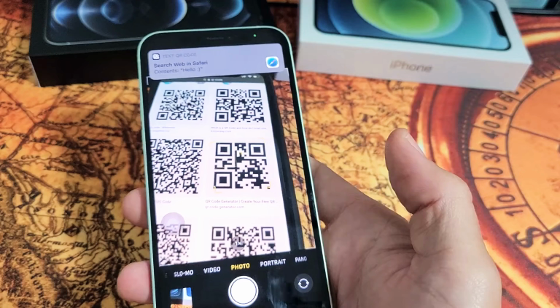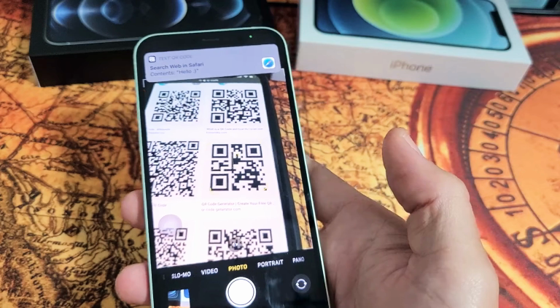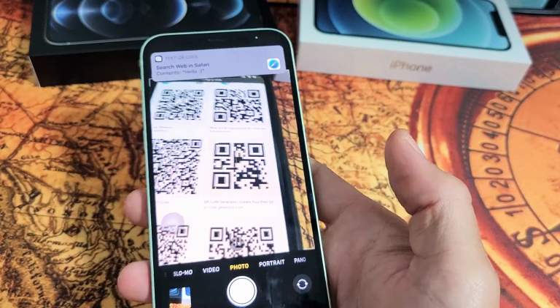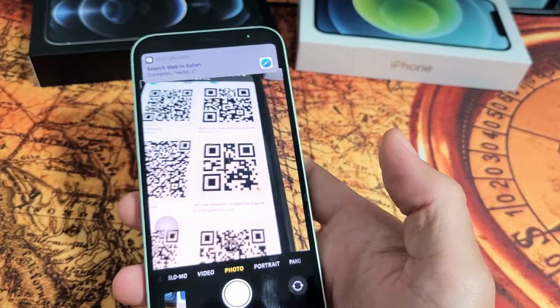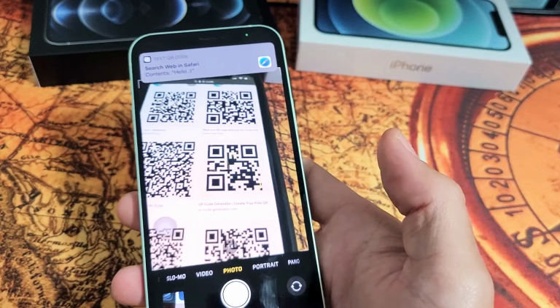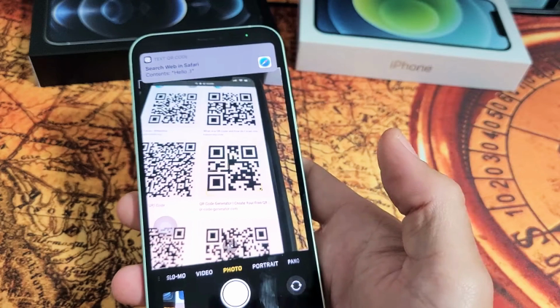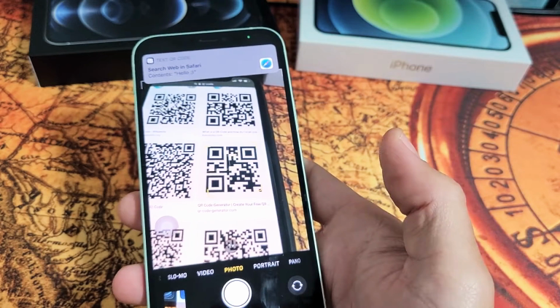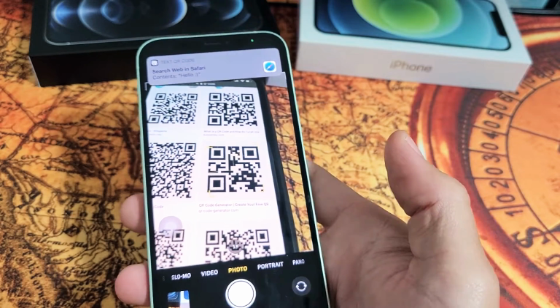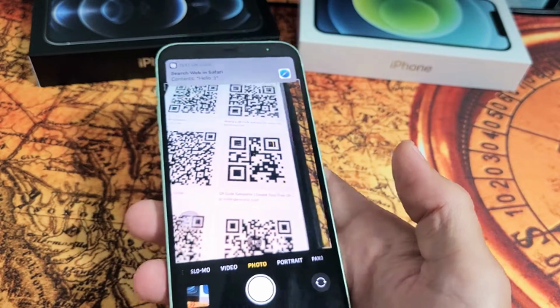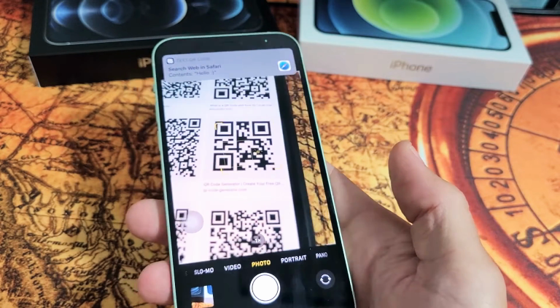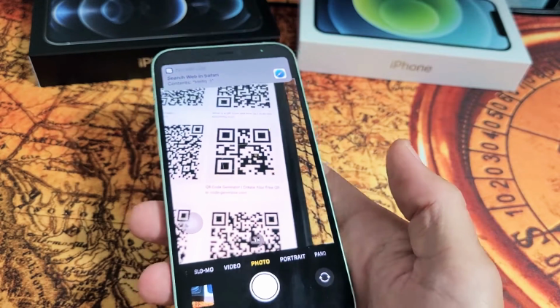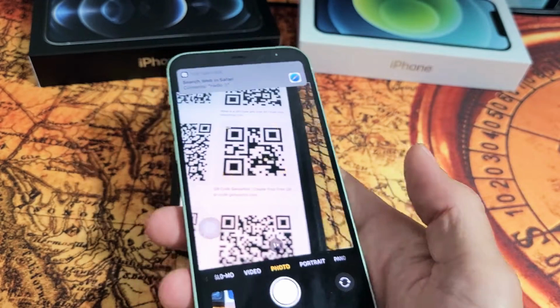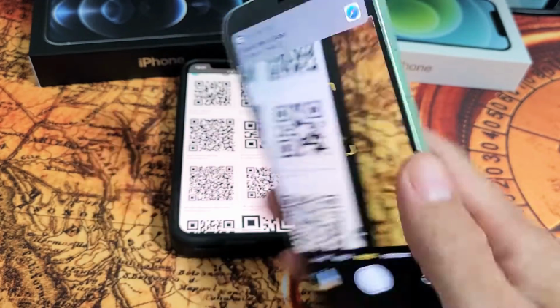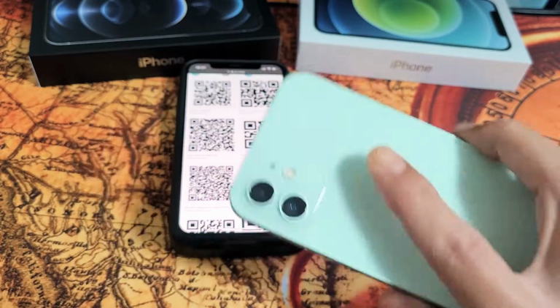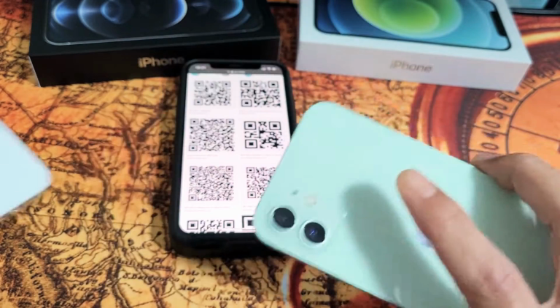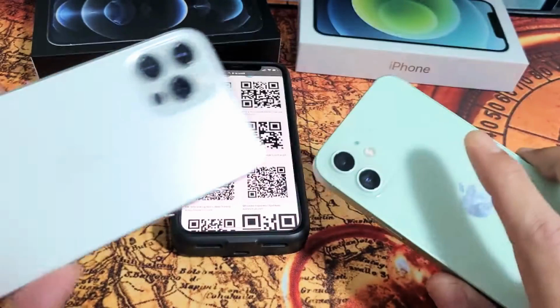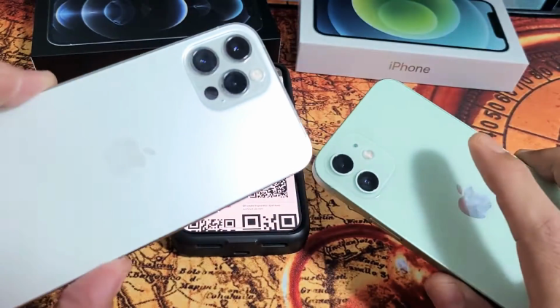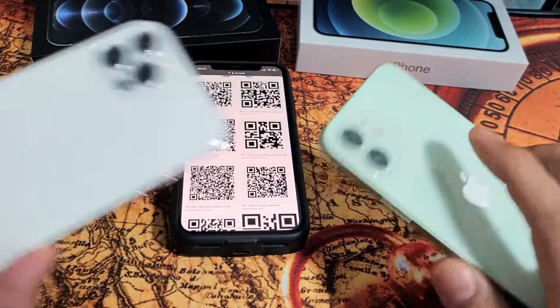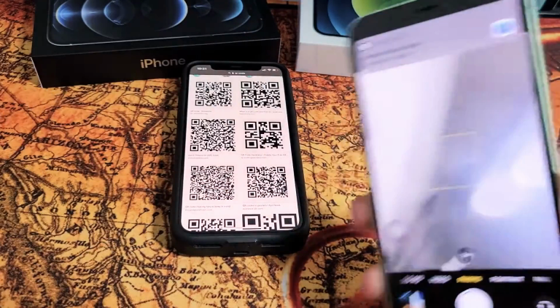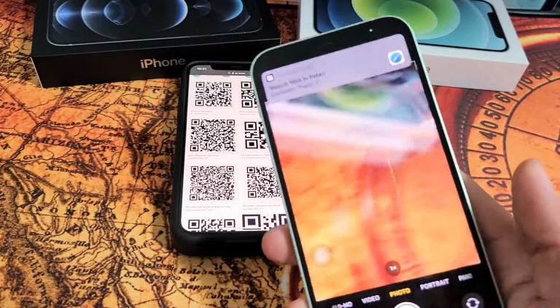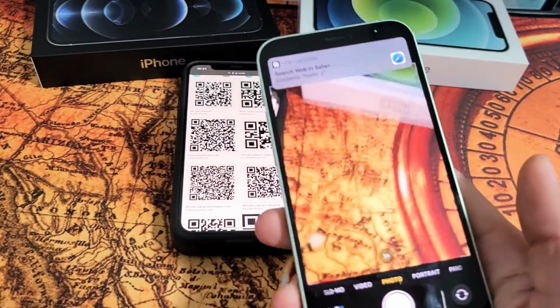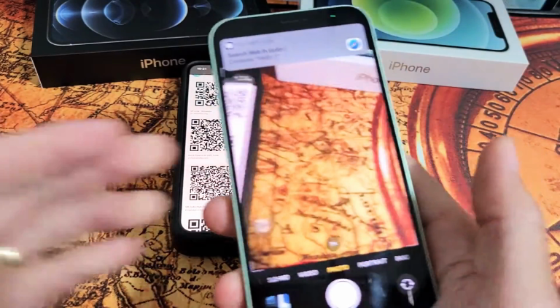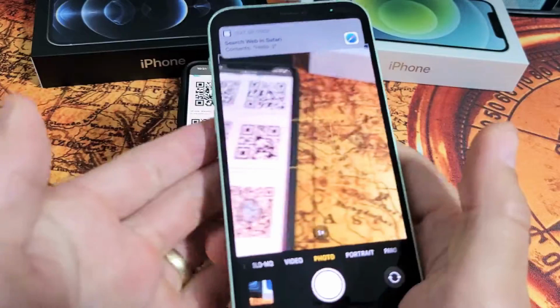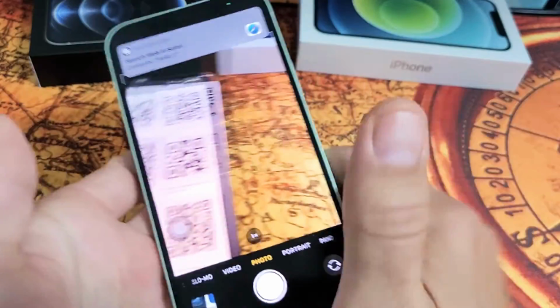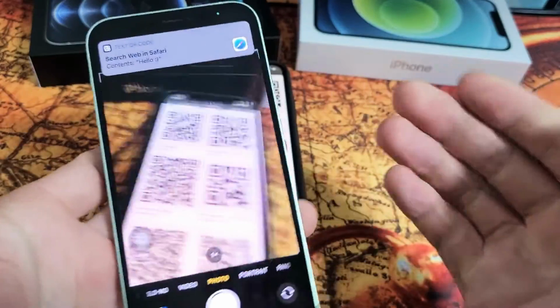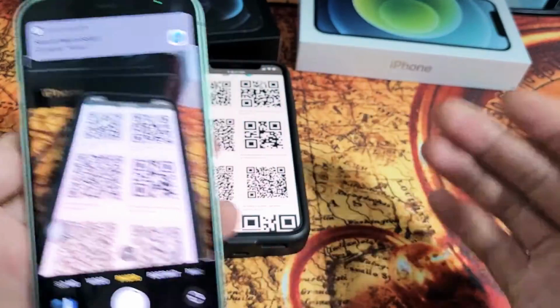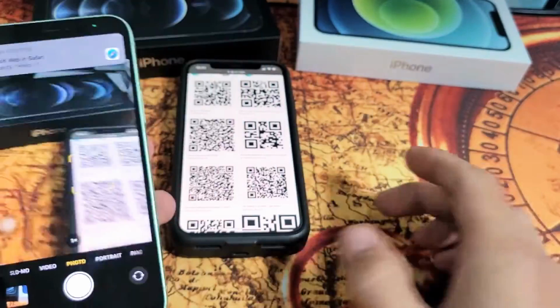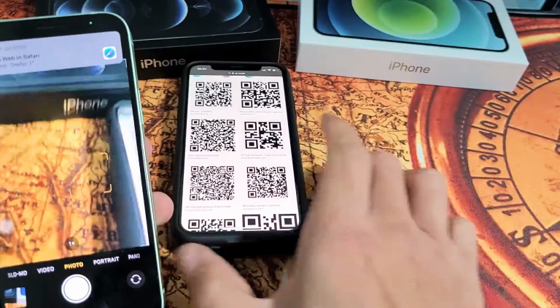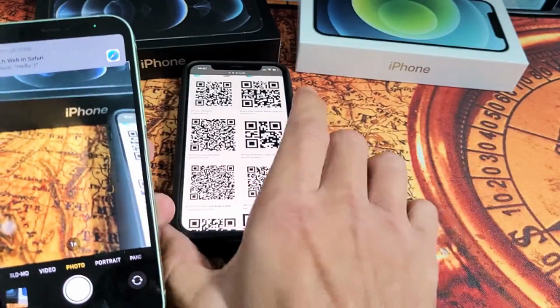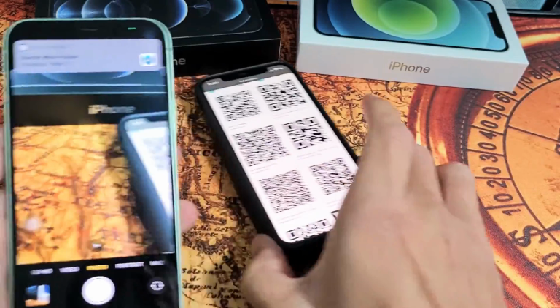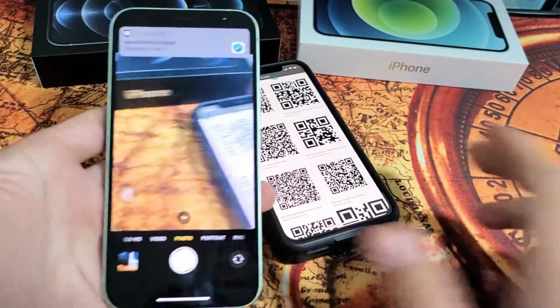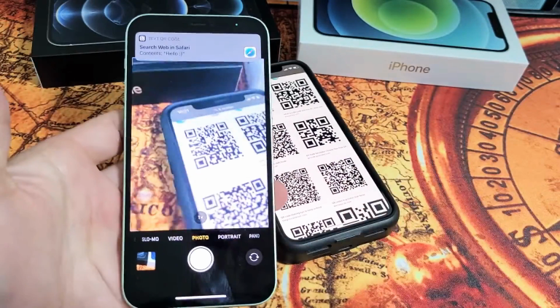Hey, what's up guys? If you have an iPhone 12 or the 12 Pro, I'm going to show you how to use the built-in QR code scanner.